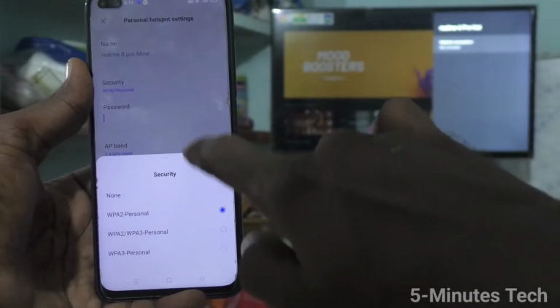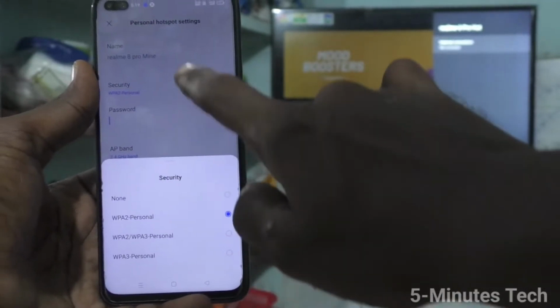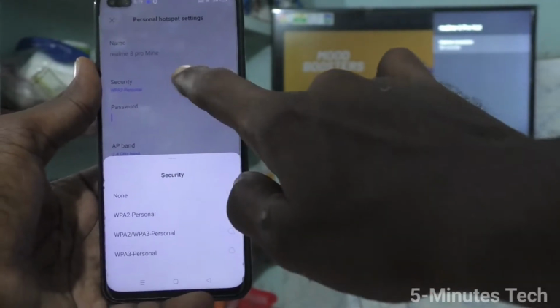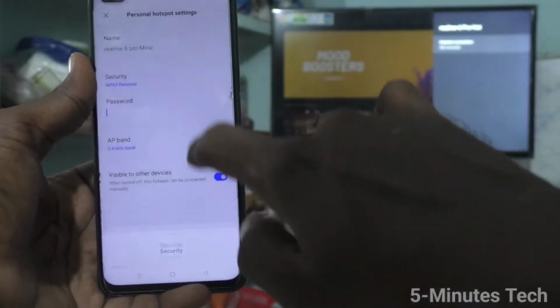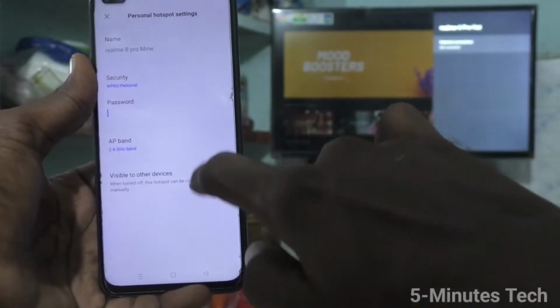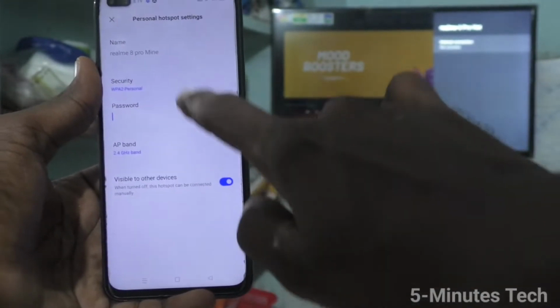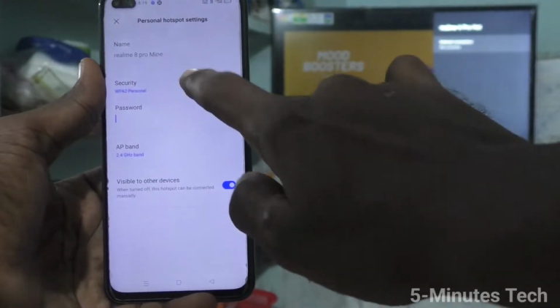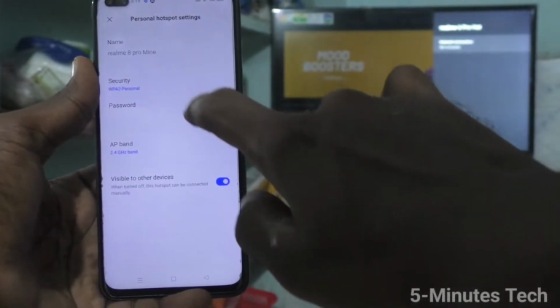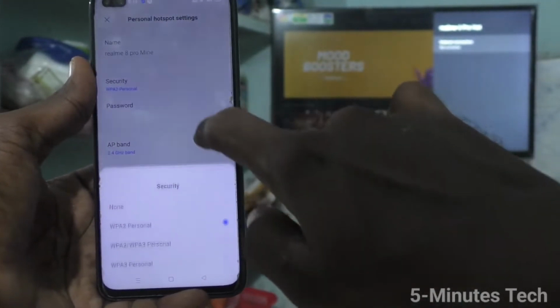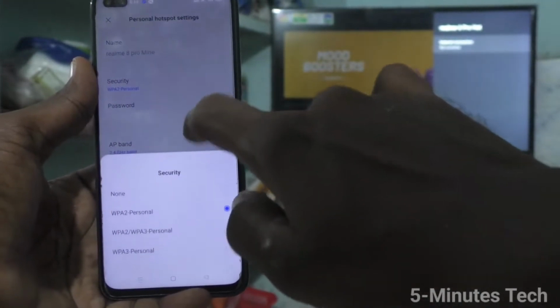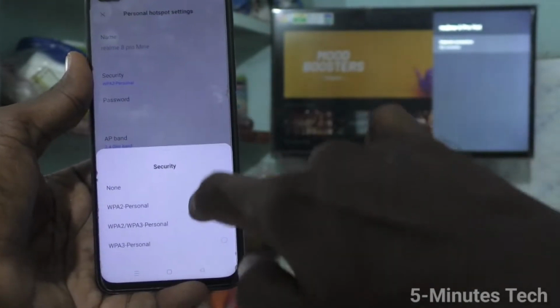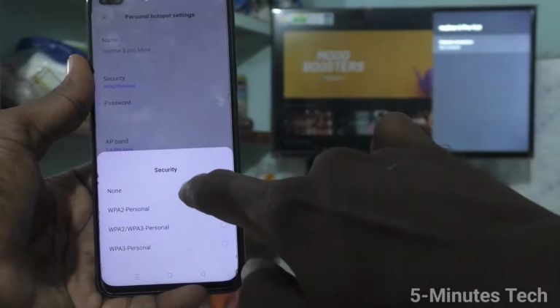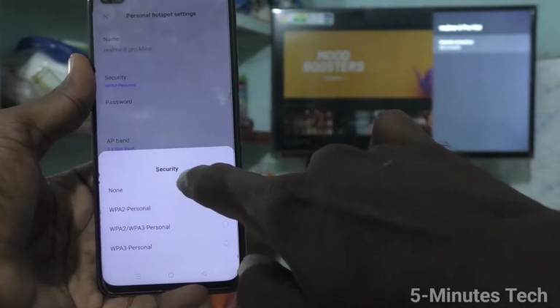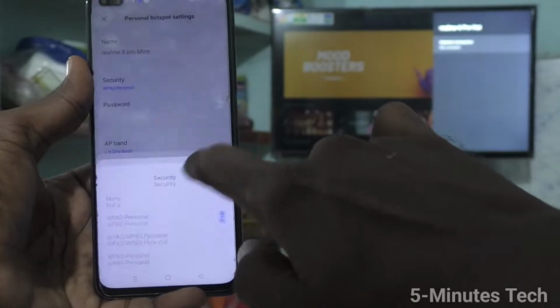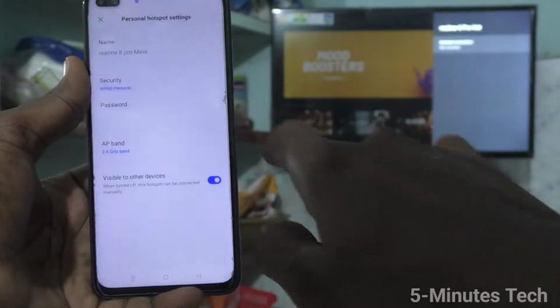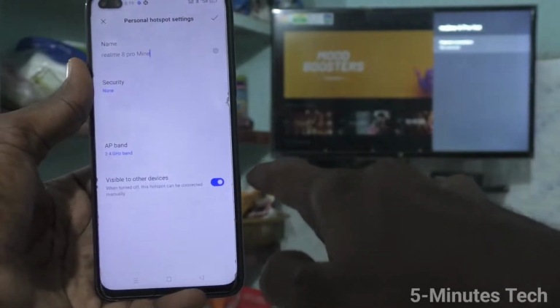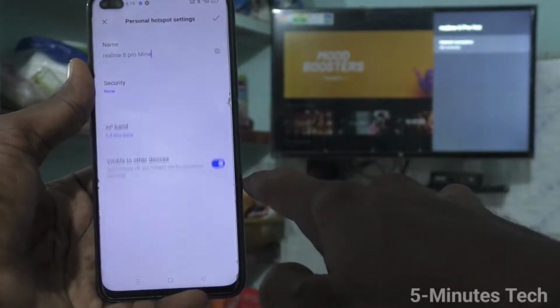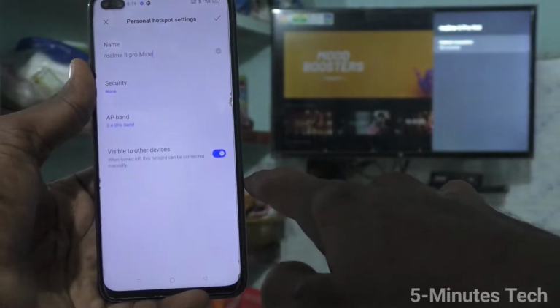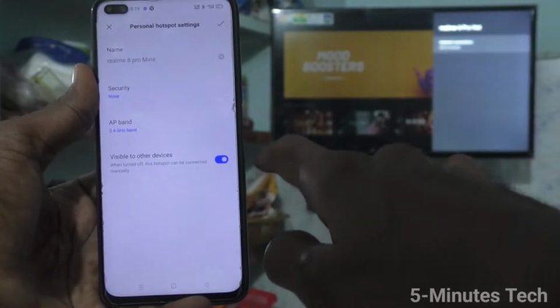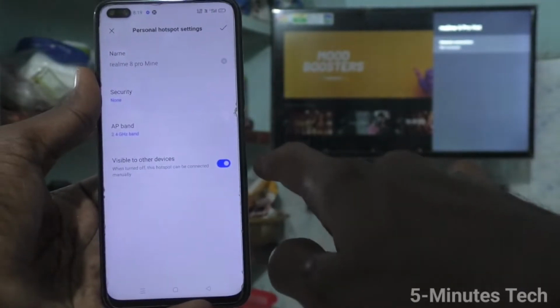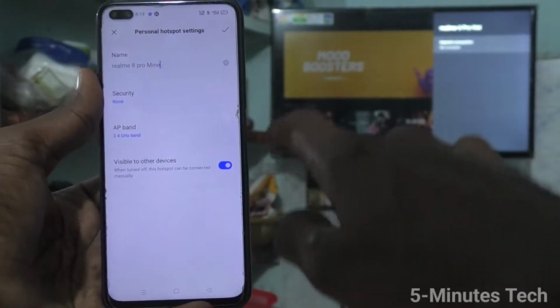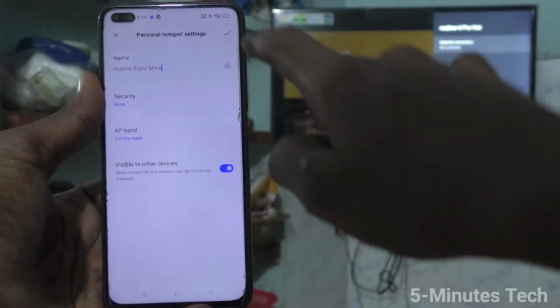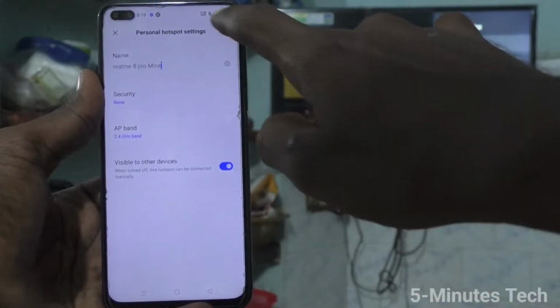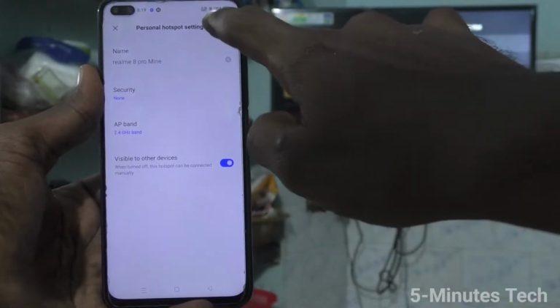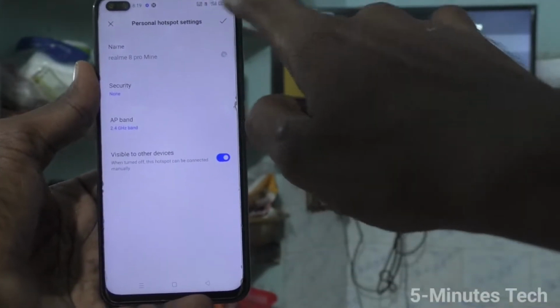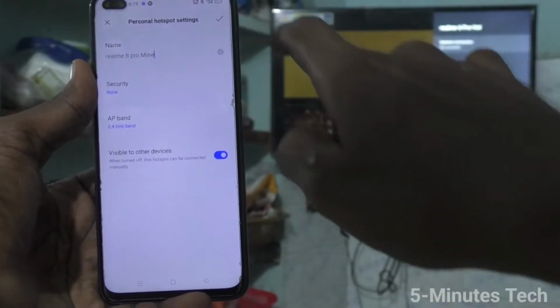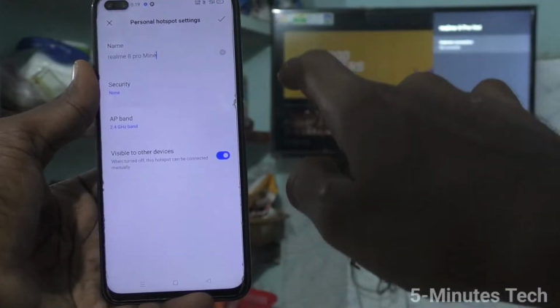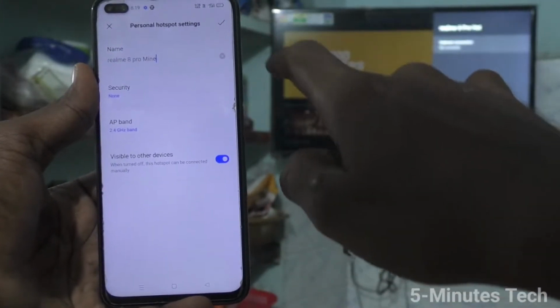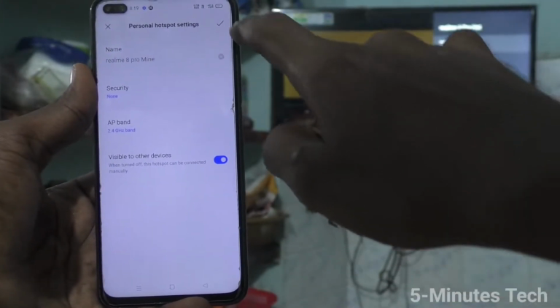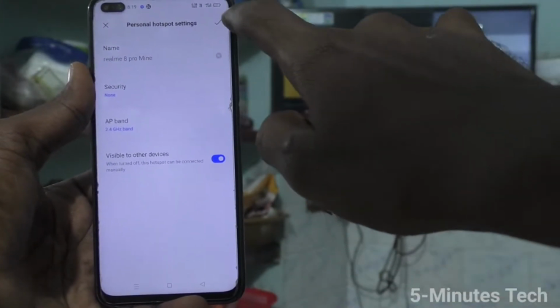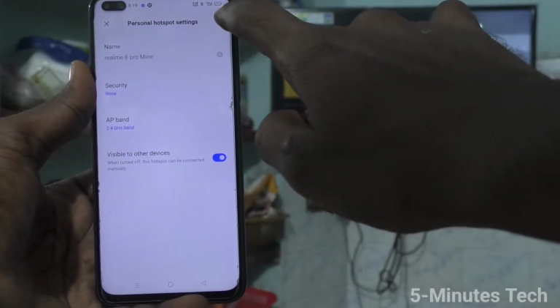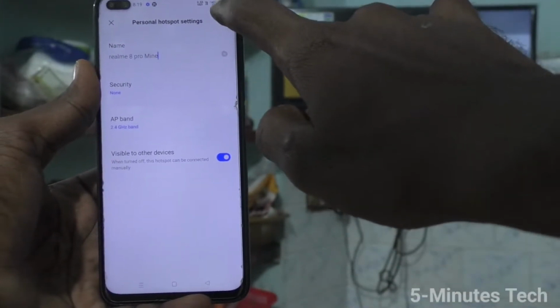Click on Security. For ease of connection, you can select None, otherwise set your password.